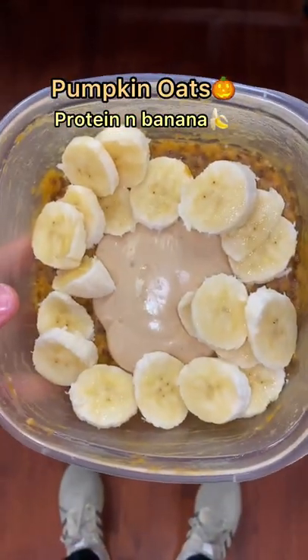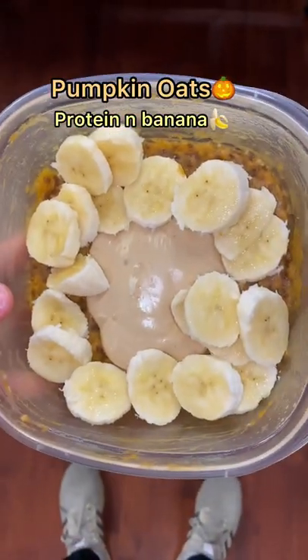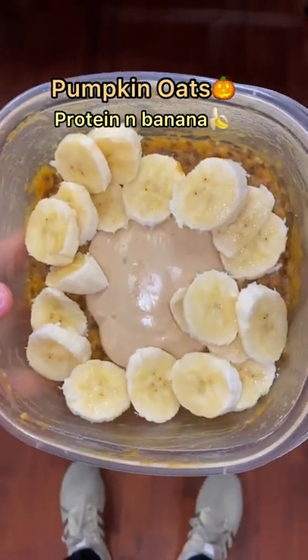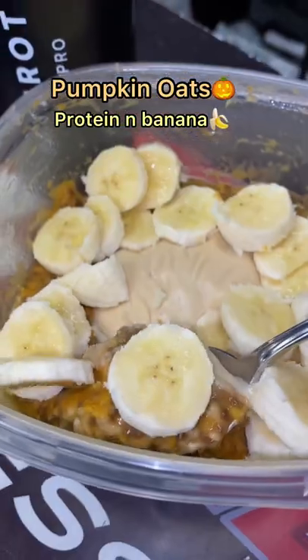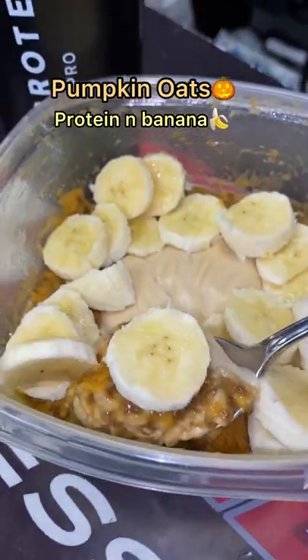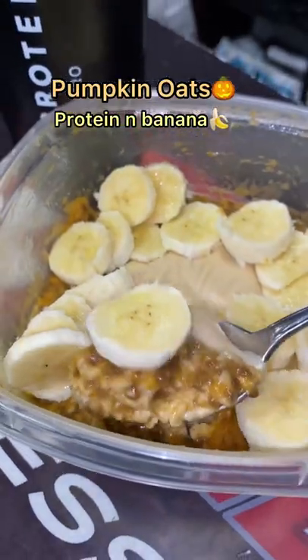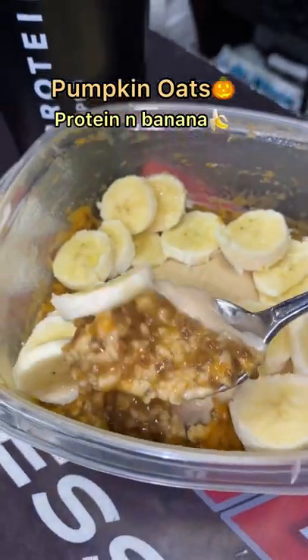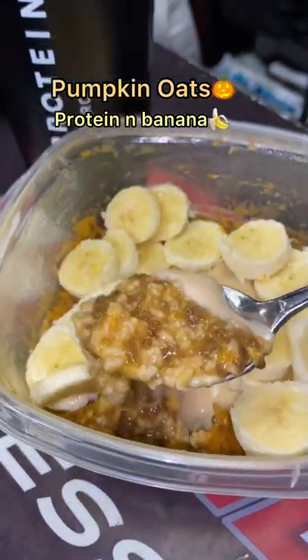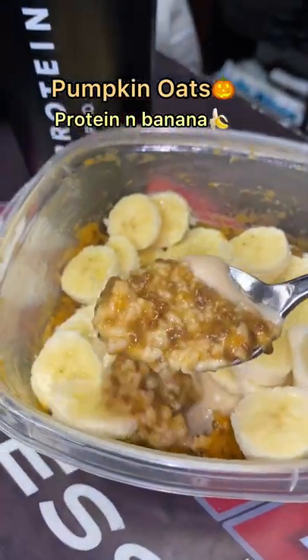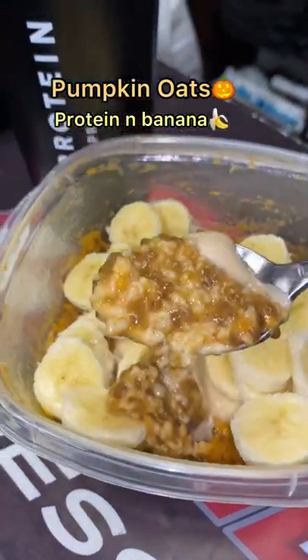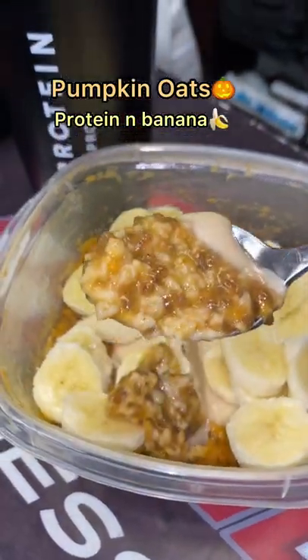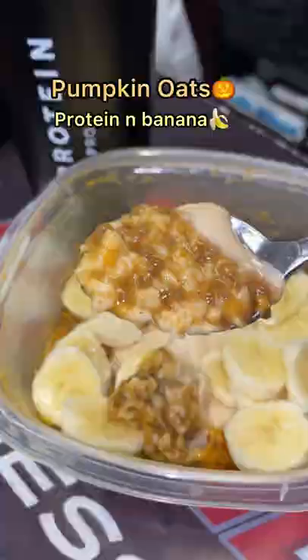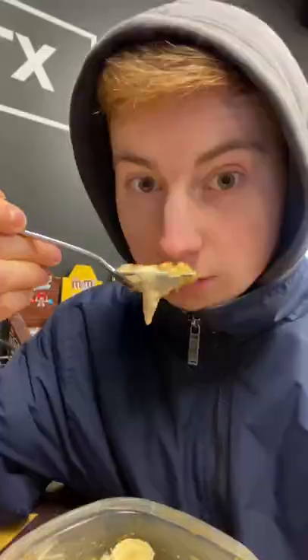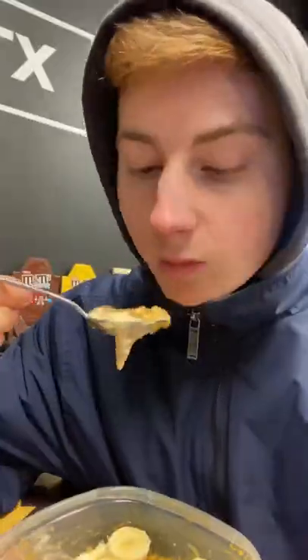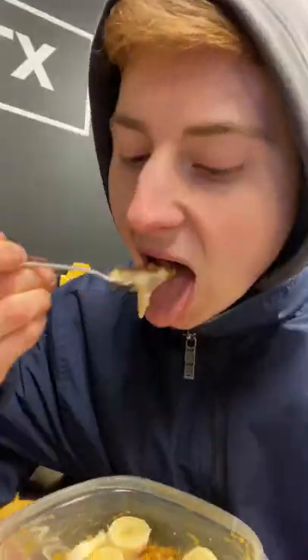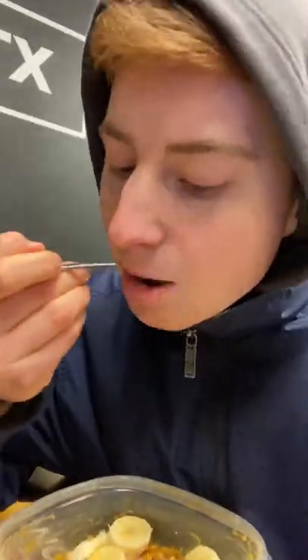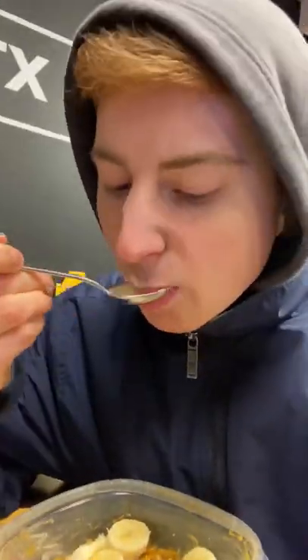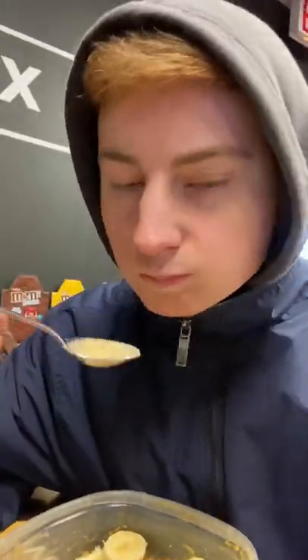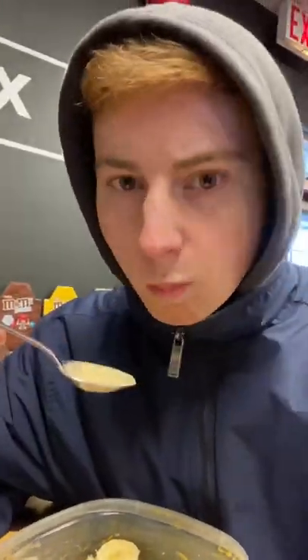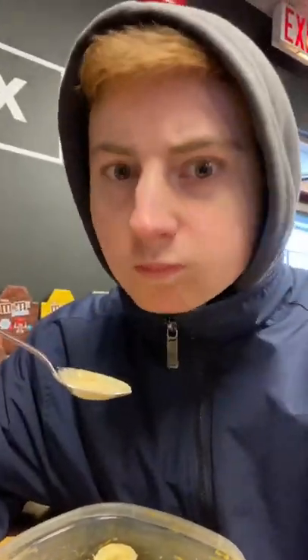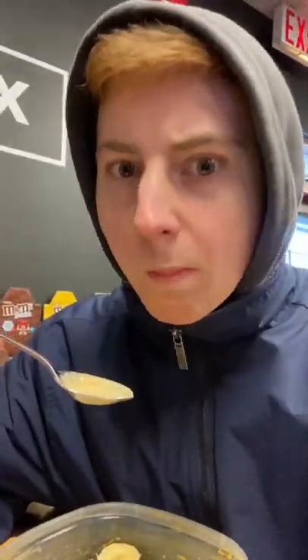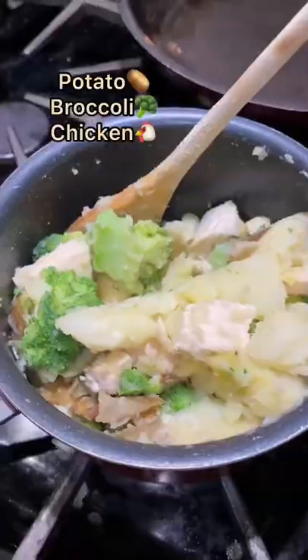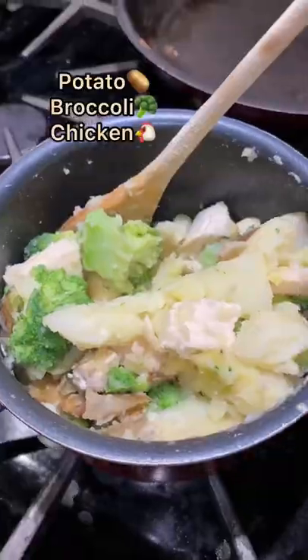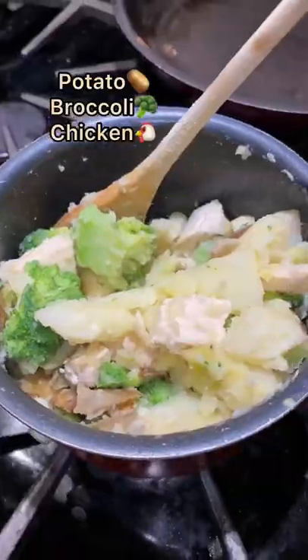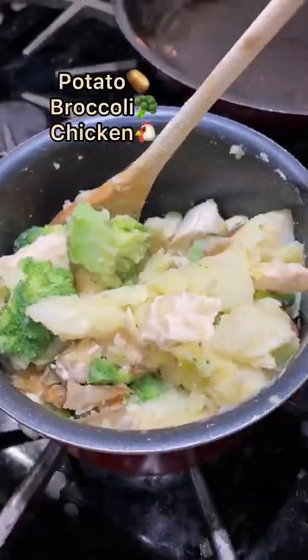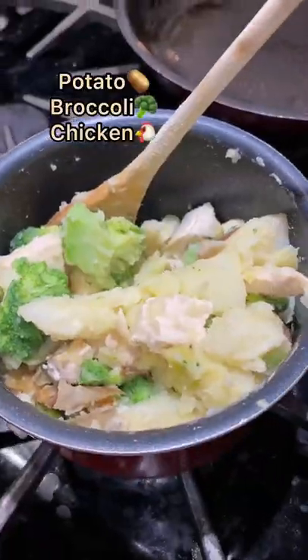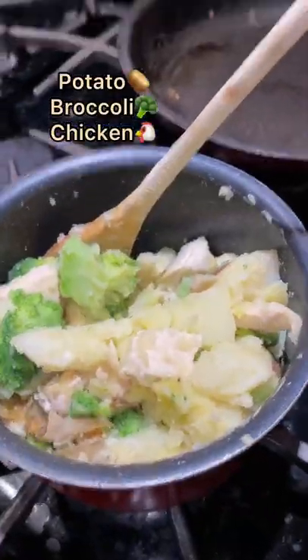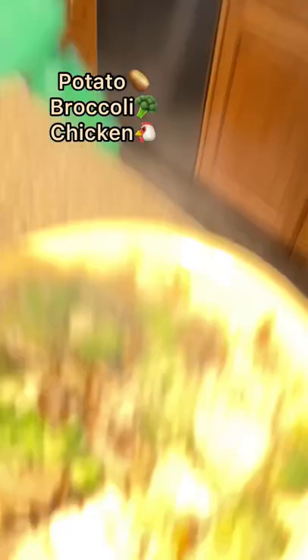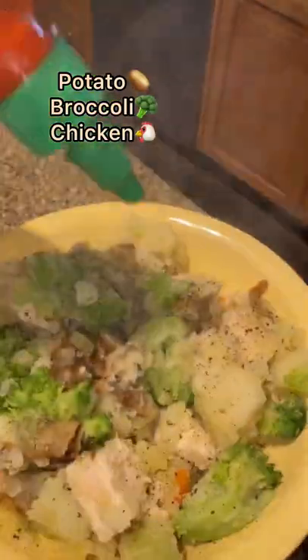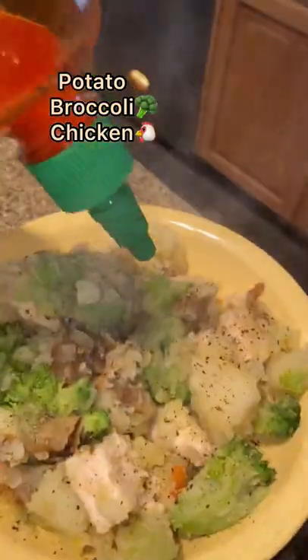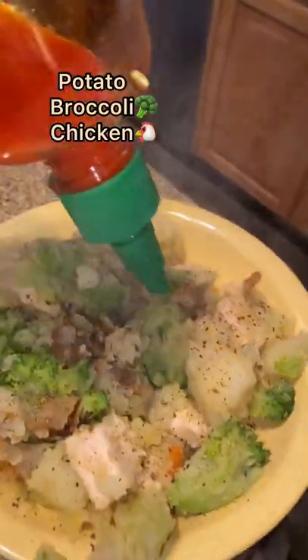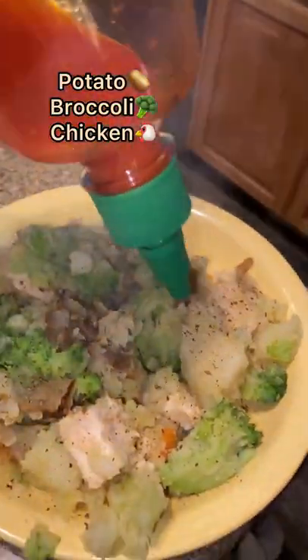For breakfast we had some pumpkin pie oatmeal with chia seeds, protein starch, and a banana on top. This was phenomenal, by the way.